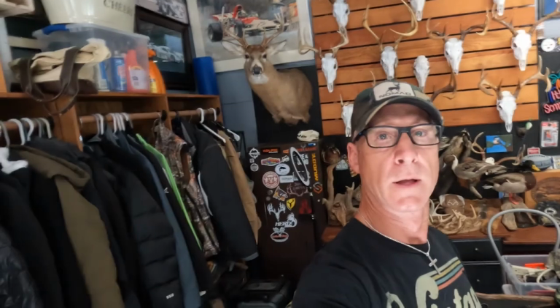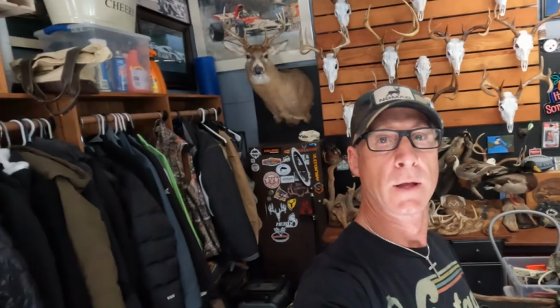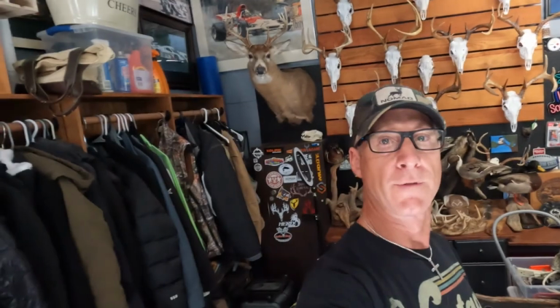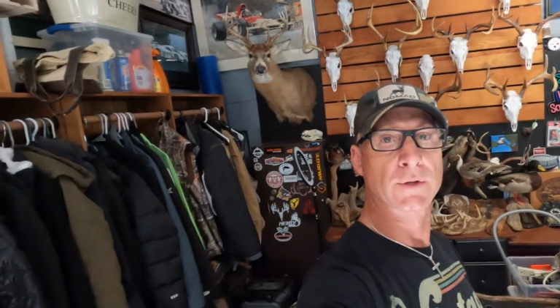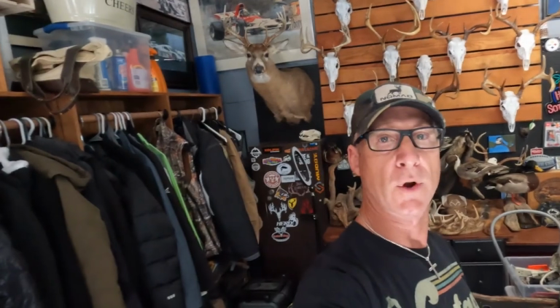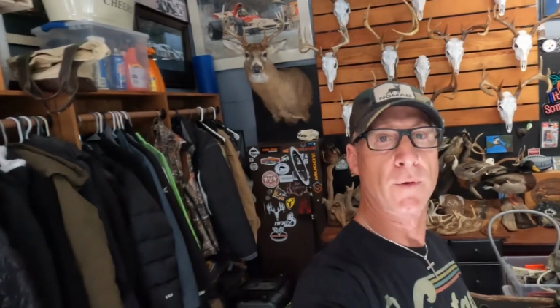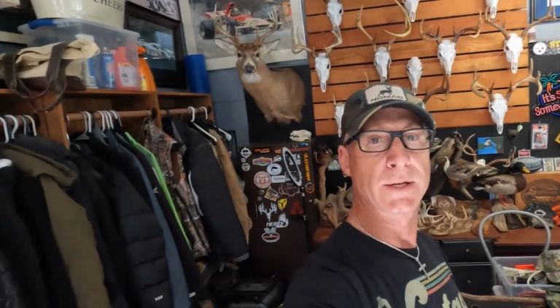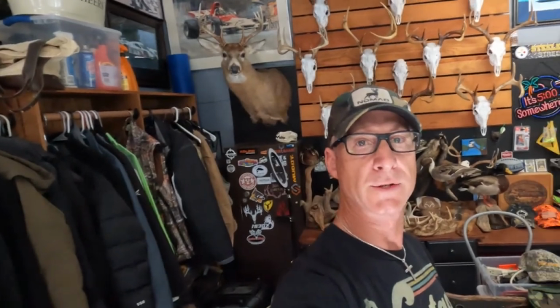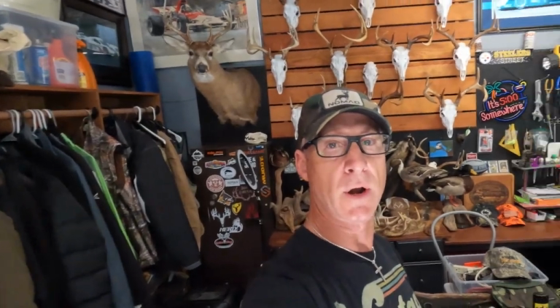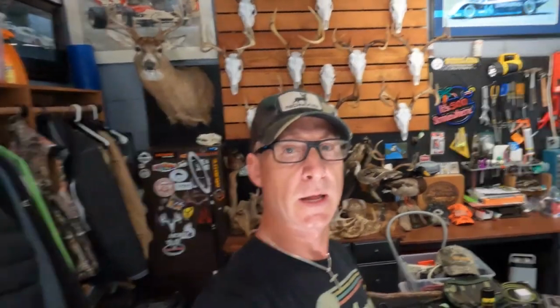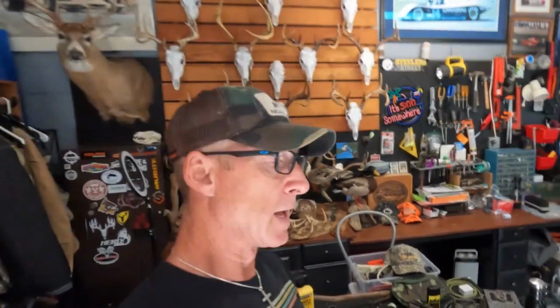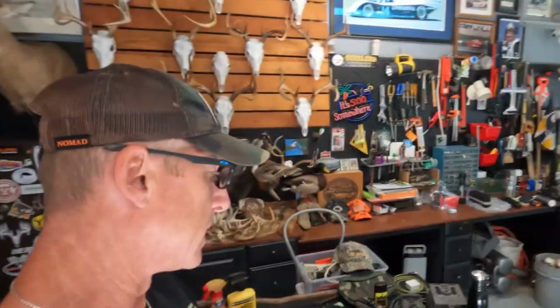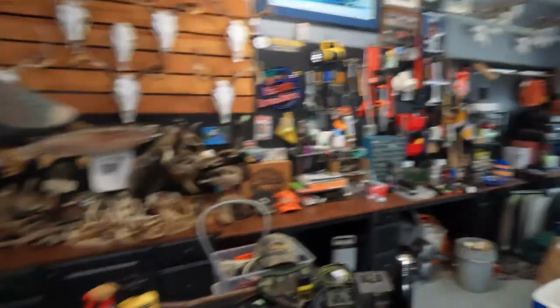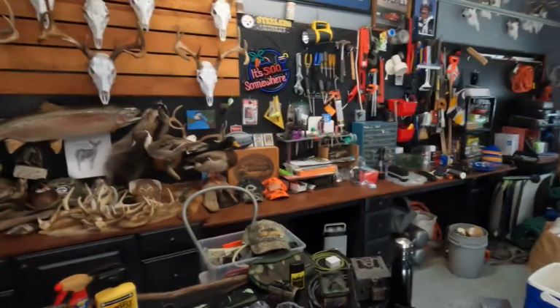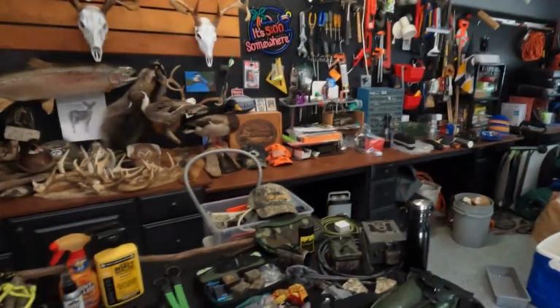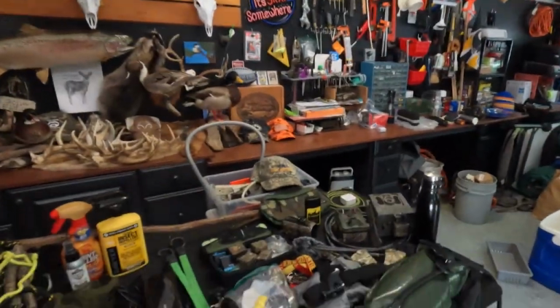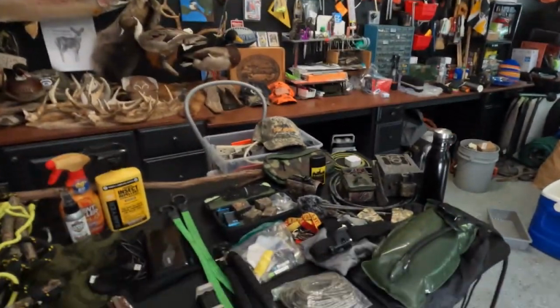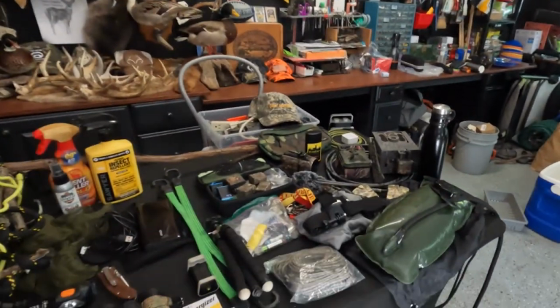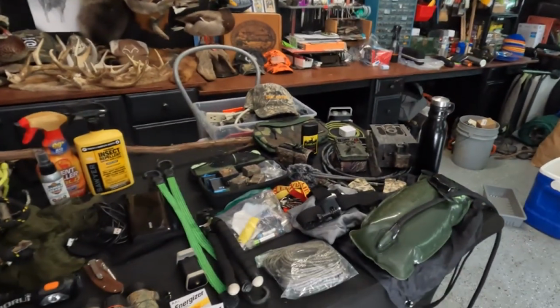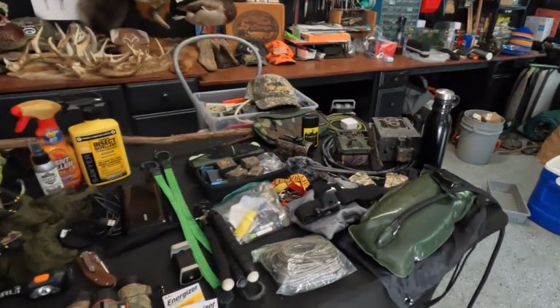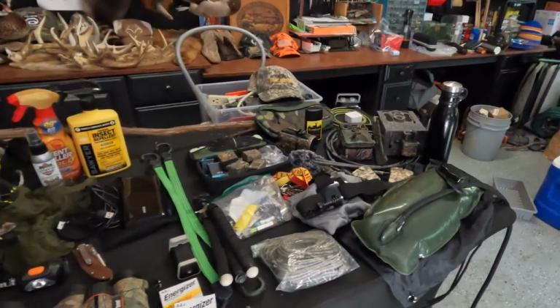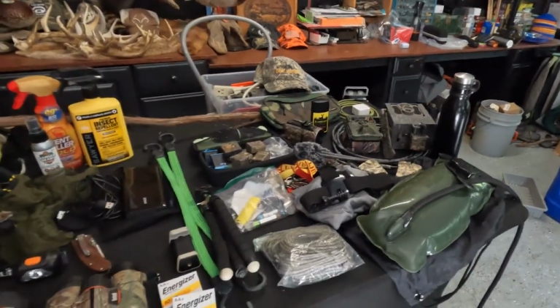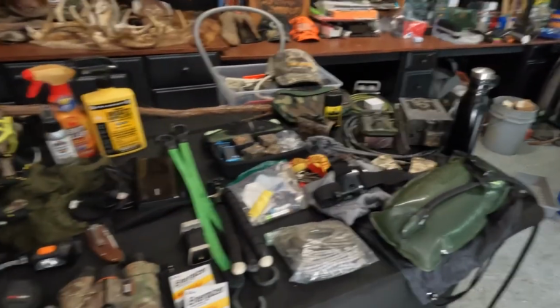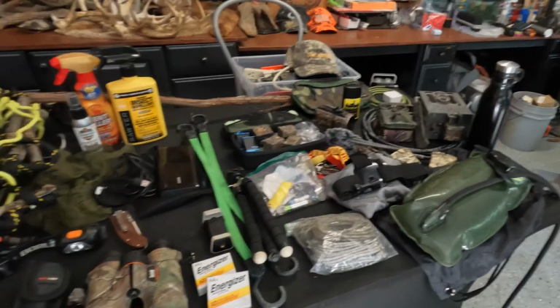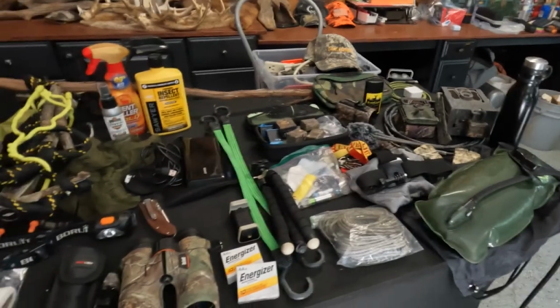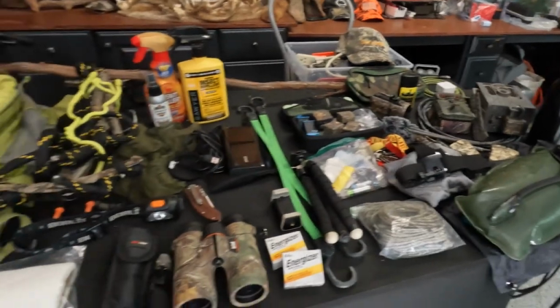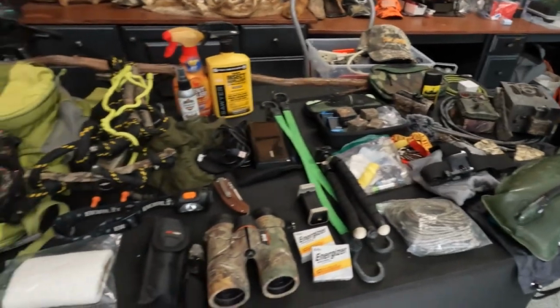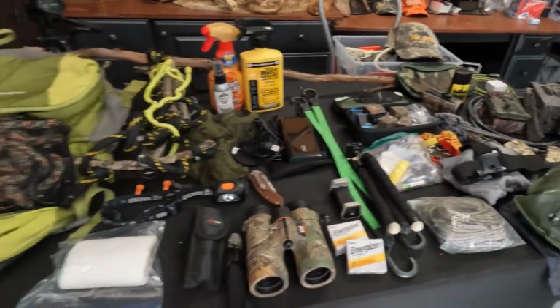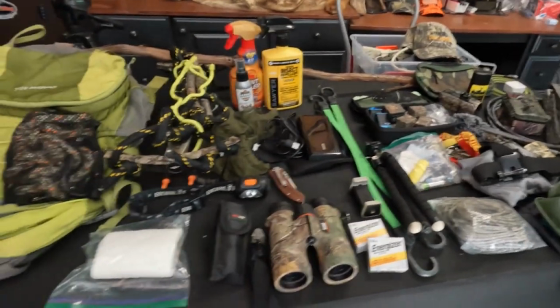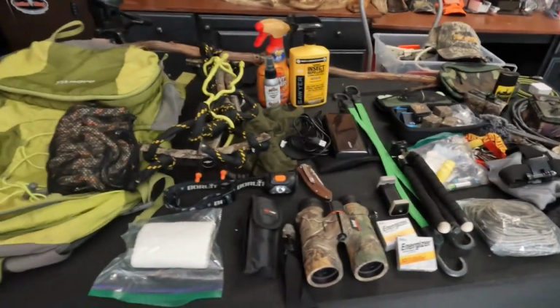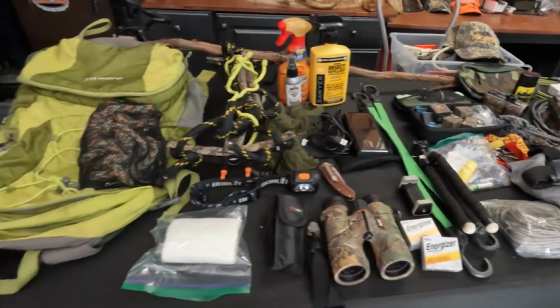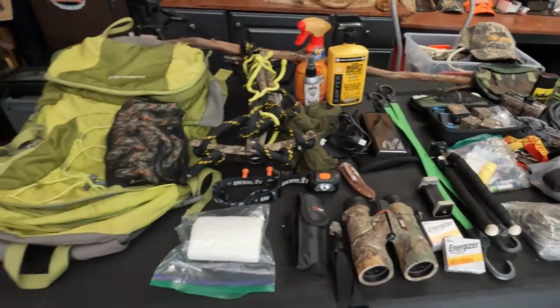Hey folks, it's Kurt from Whitetails Deer Hunting and today I'm going to show you guys everything that I pack when I get ready to go out and do a scouting trip for deer.